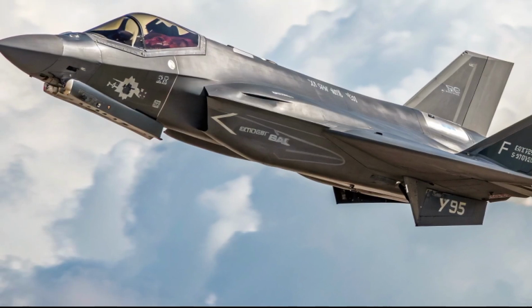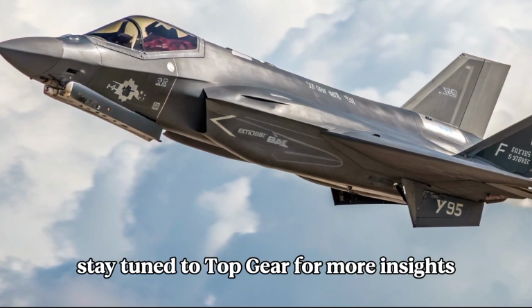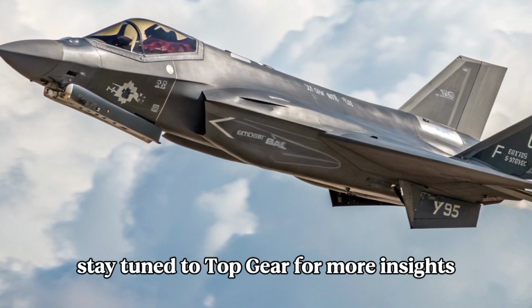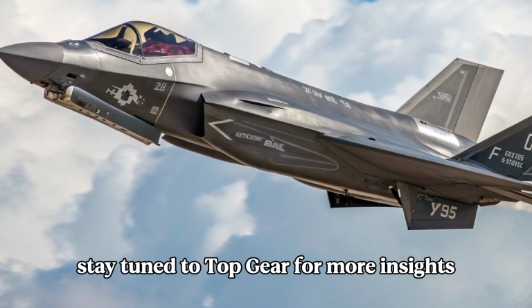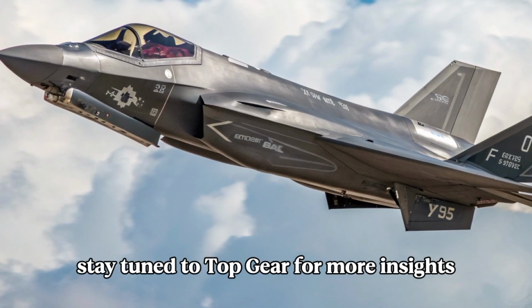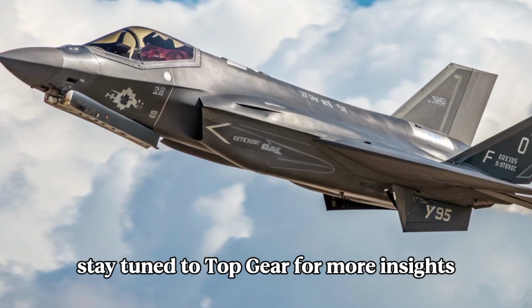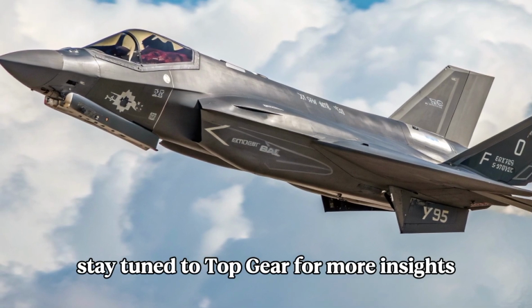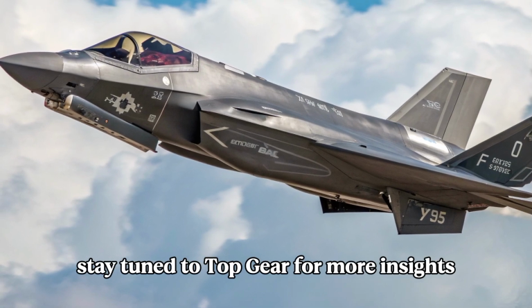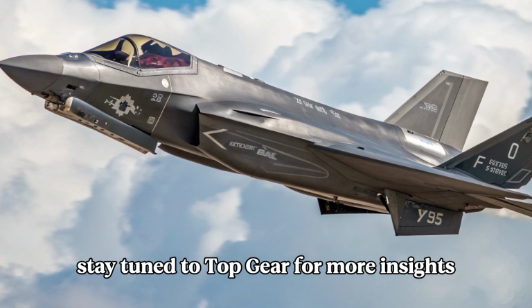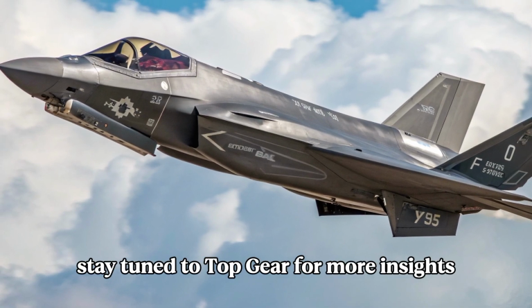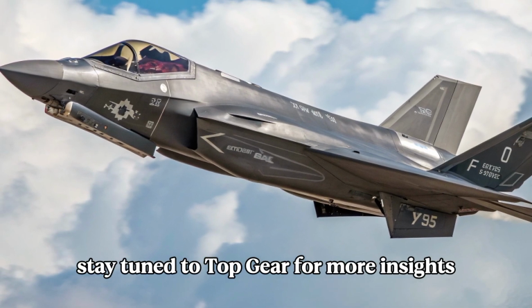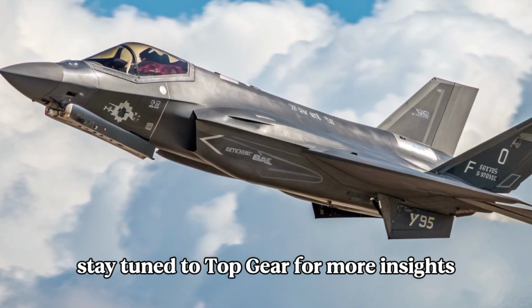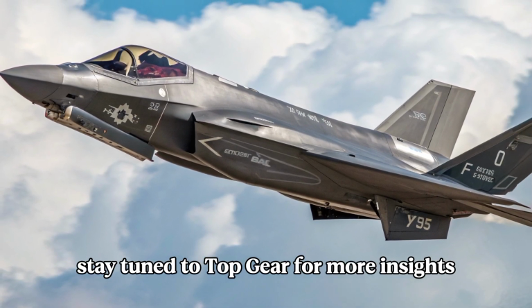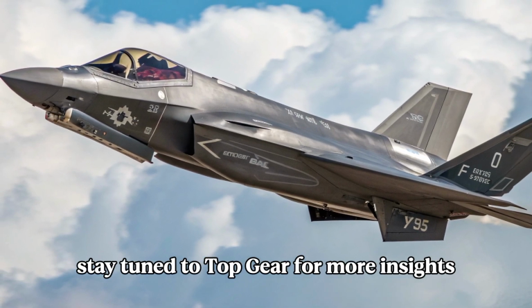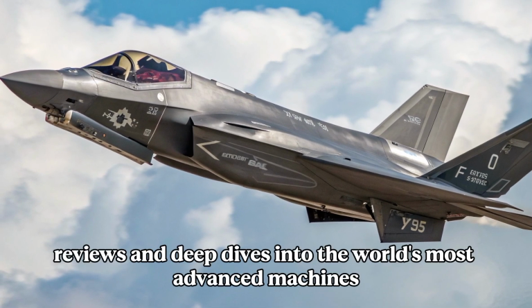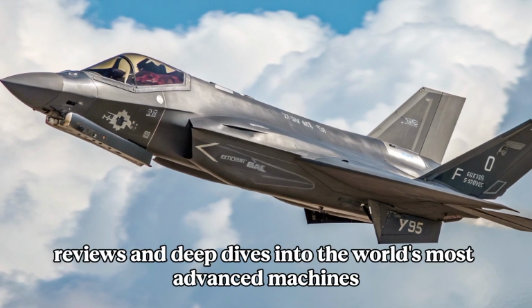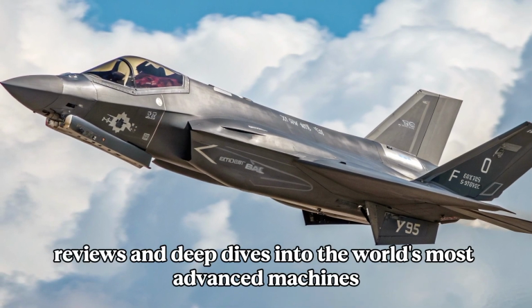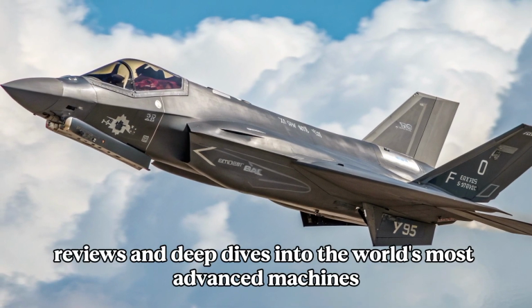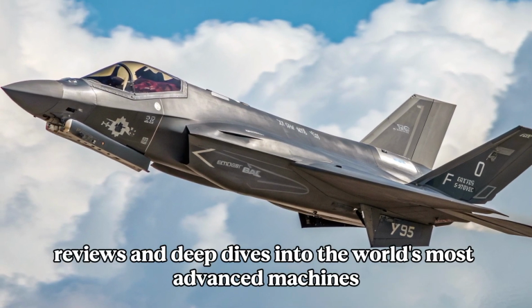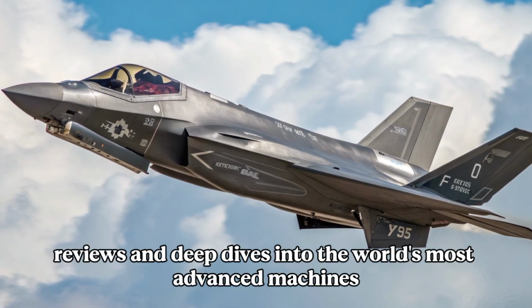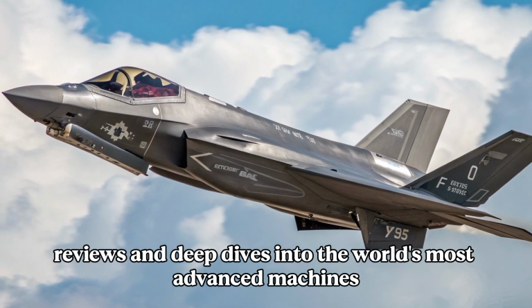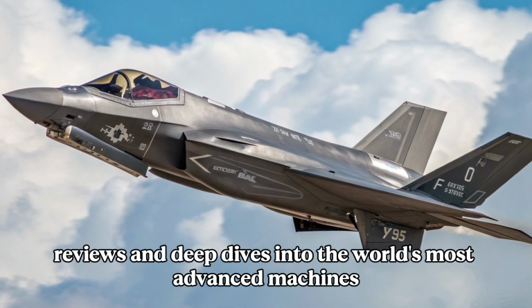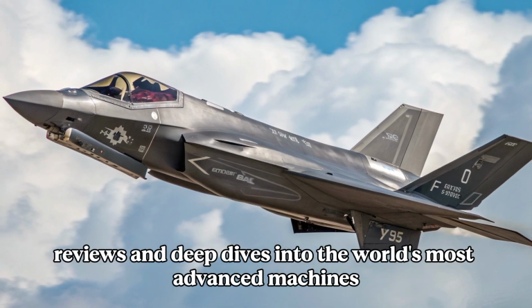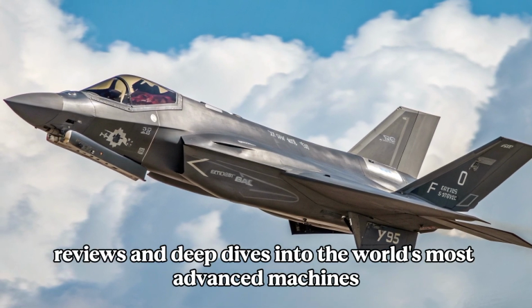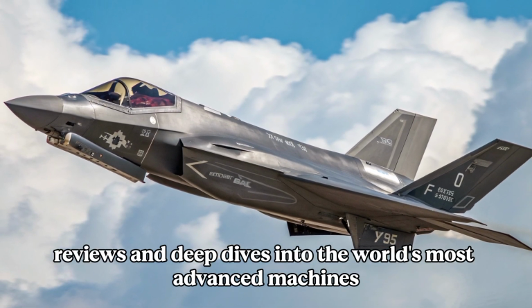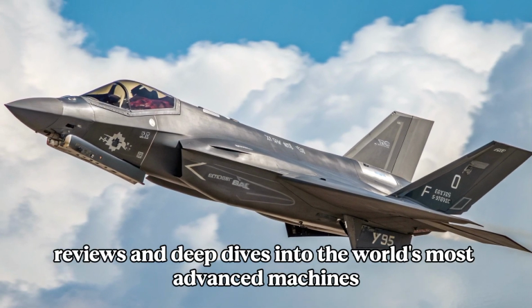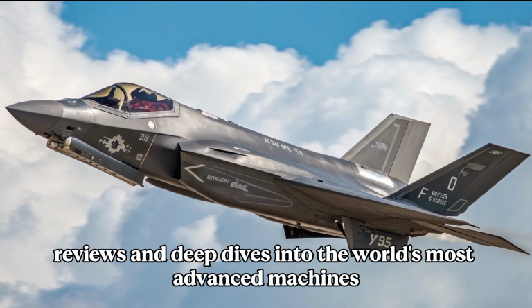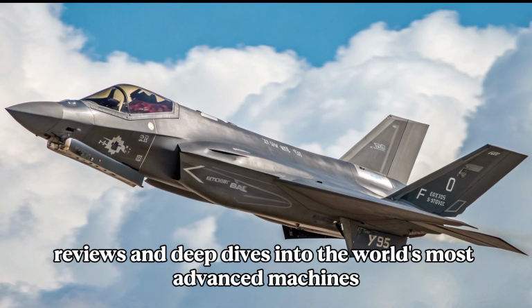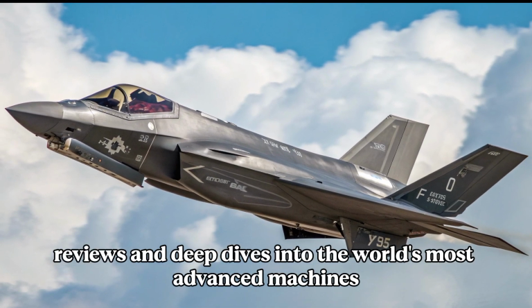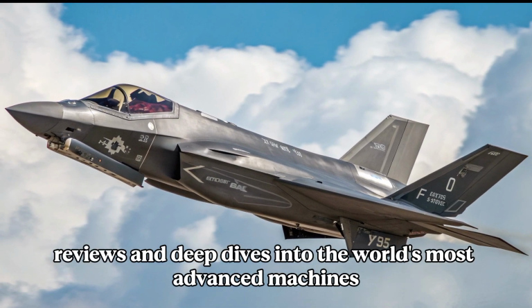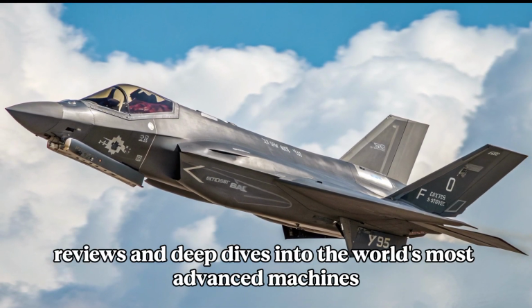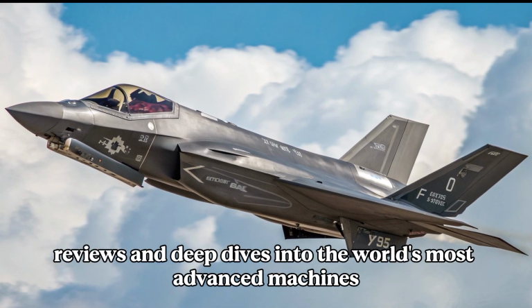Stay tuned to Top Gear for more insights, reviews, and deep dives into the world's most advanced machines.